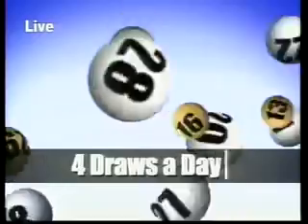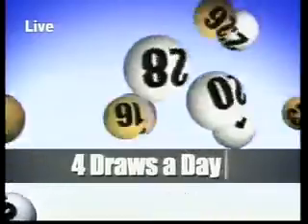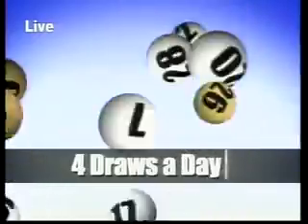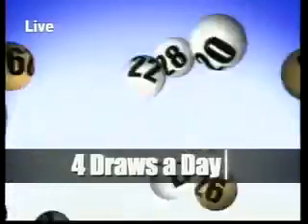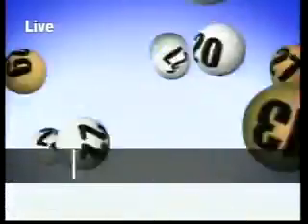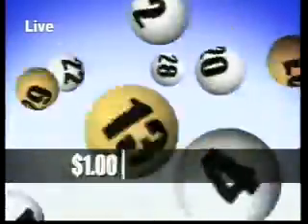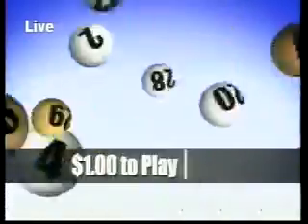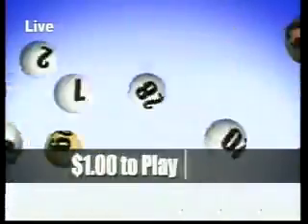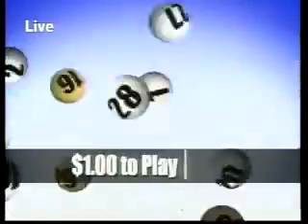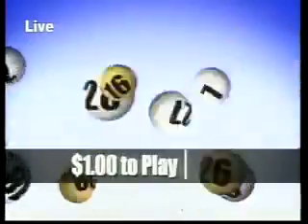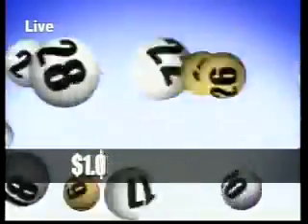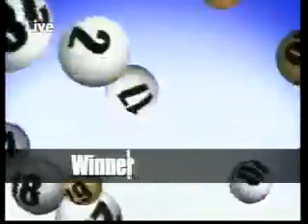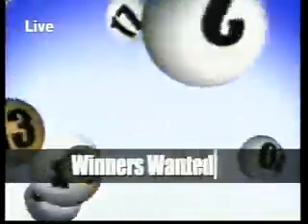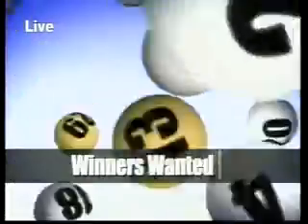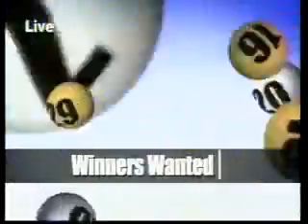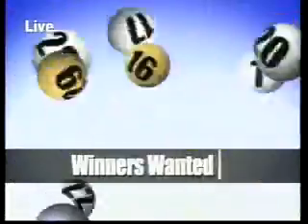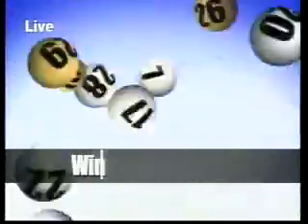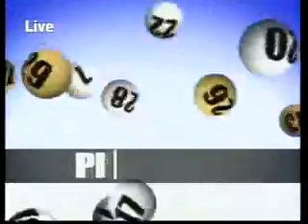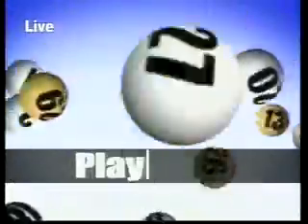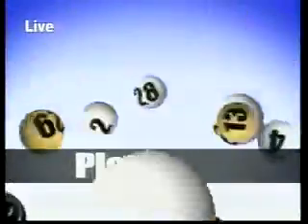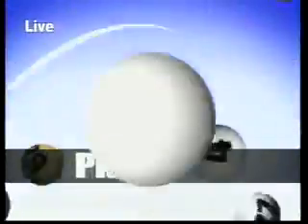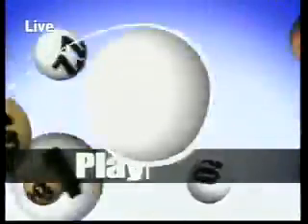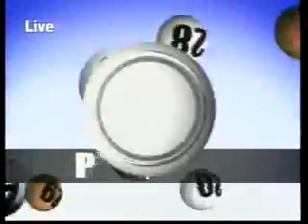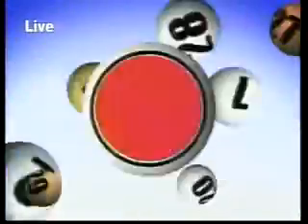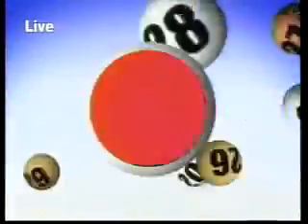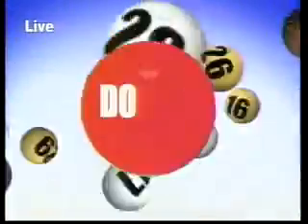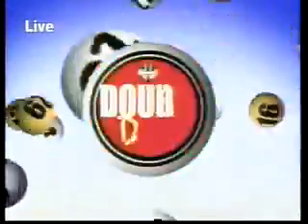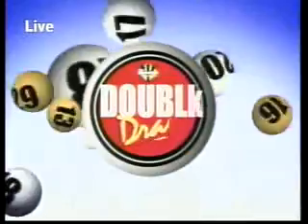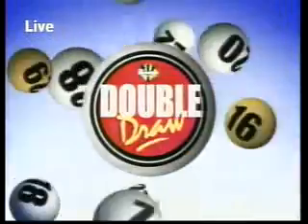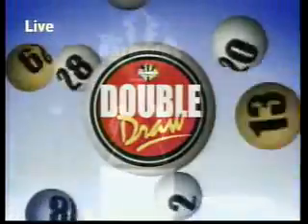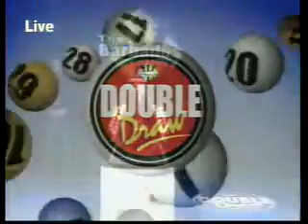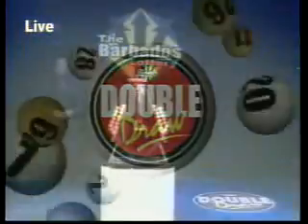It's easy at 1, 2, 3. Play and win. It's easy at 1, 2, 3.